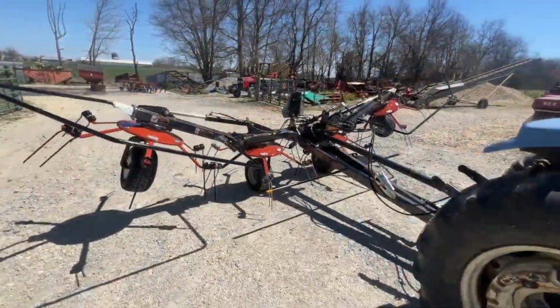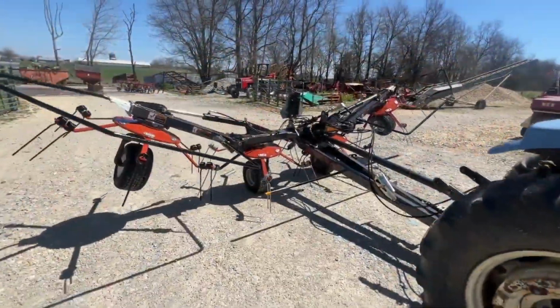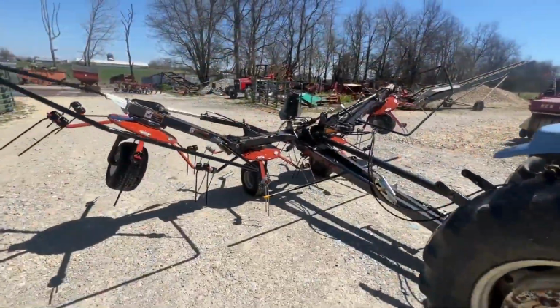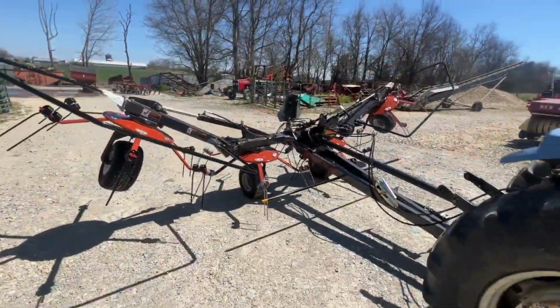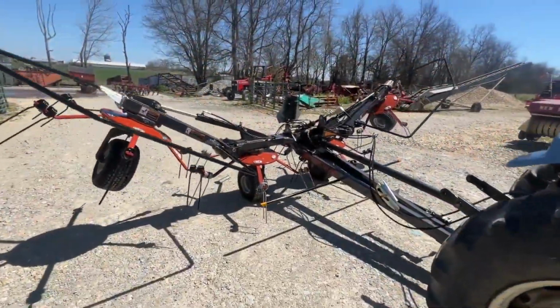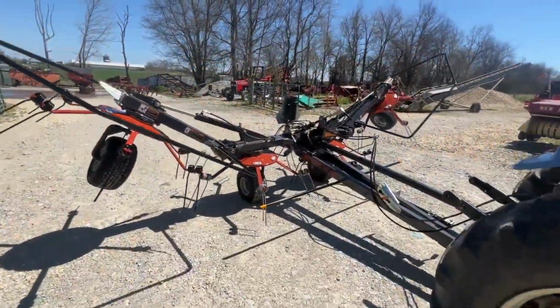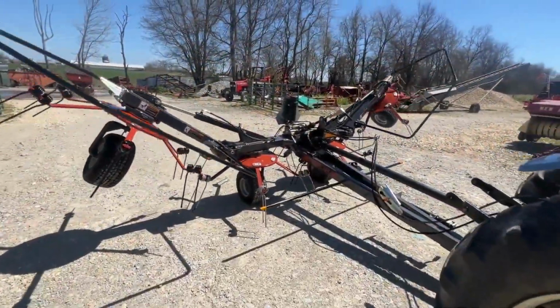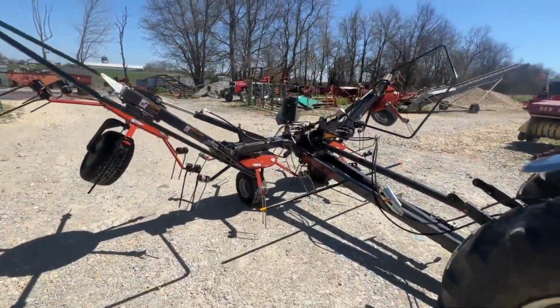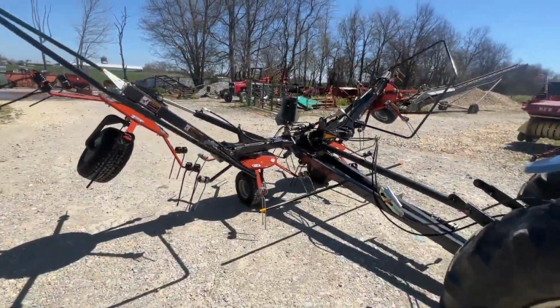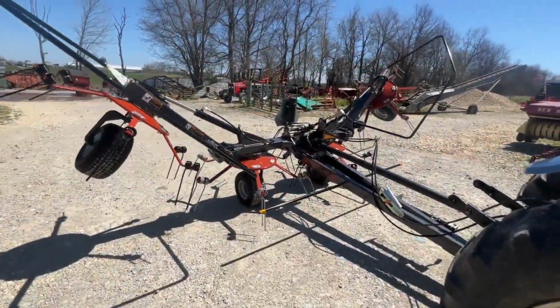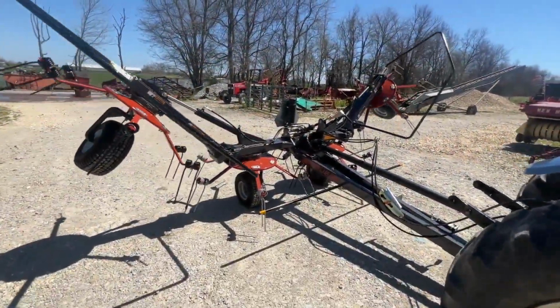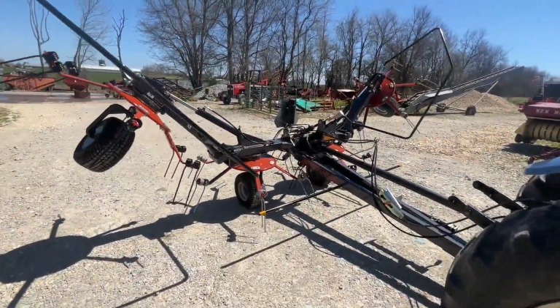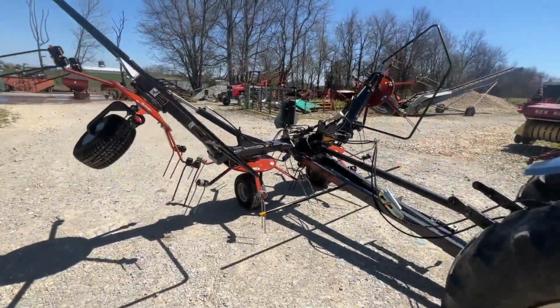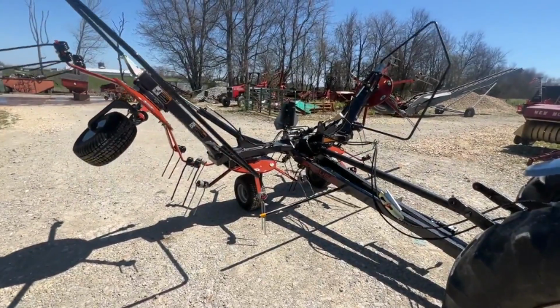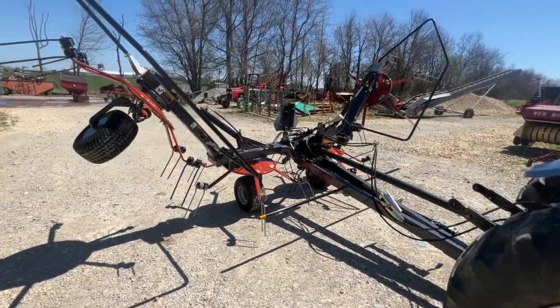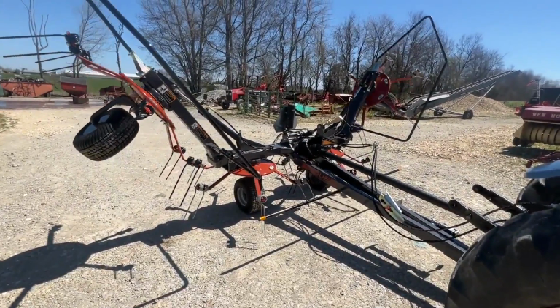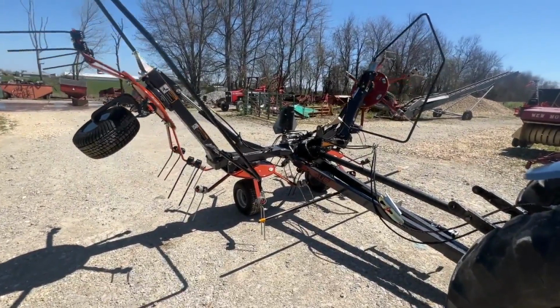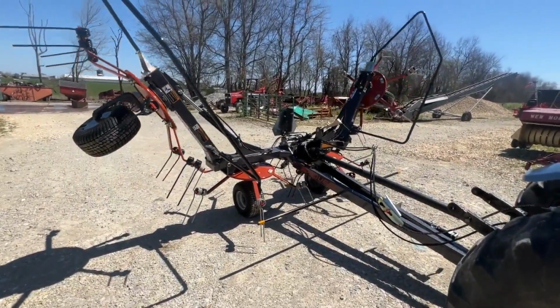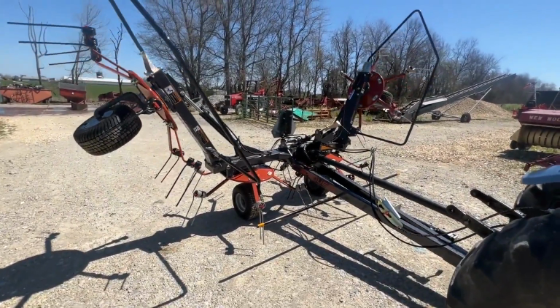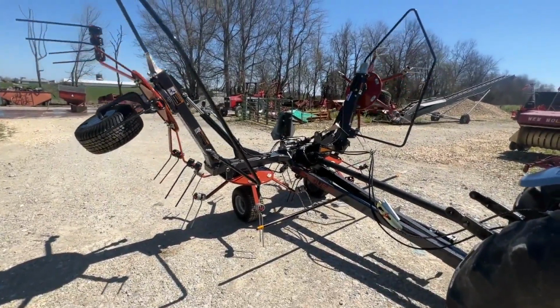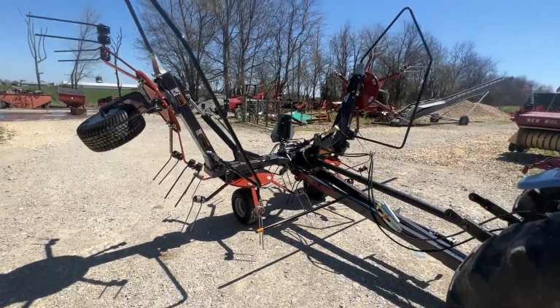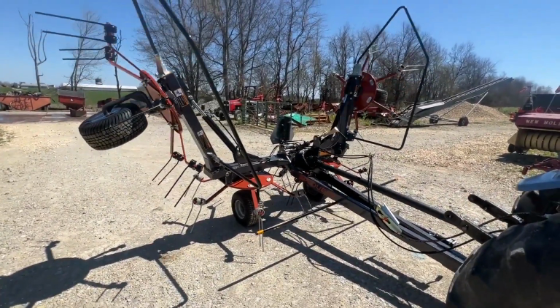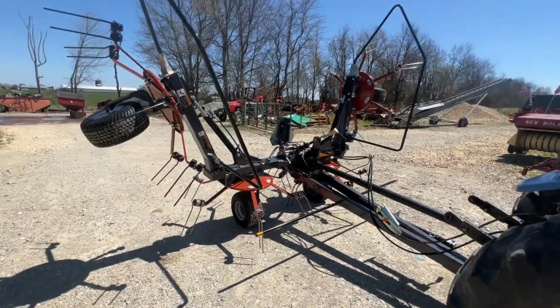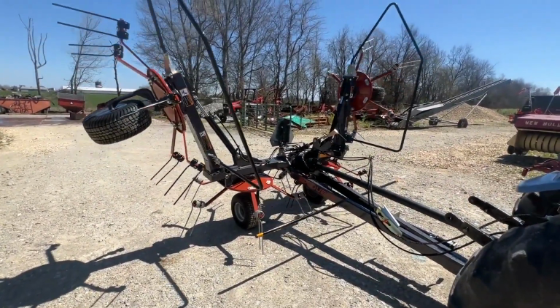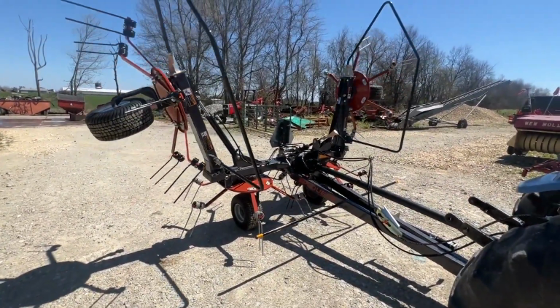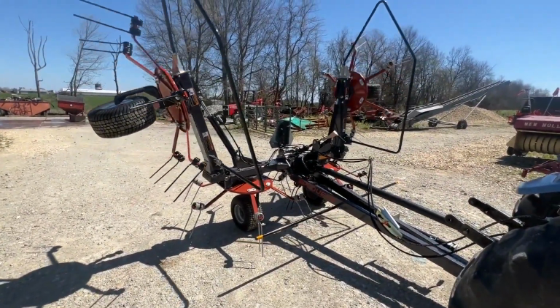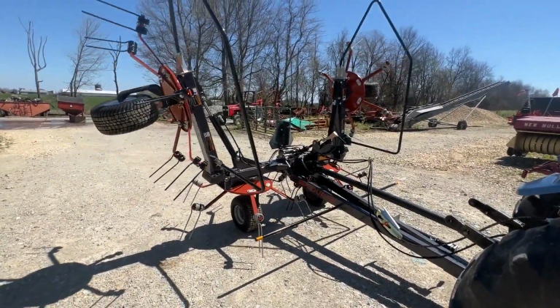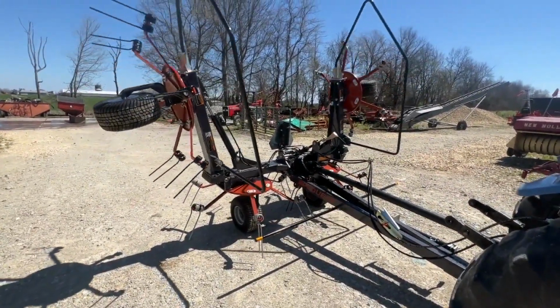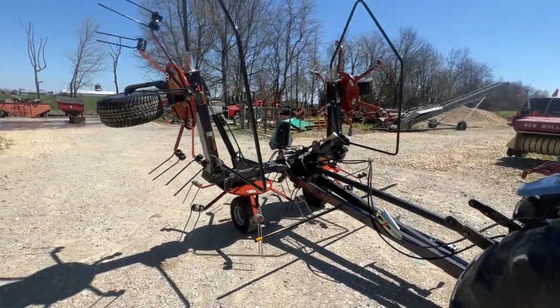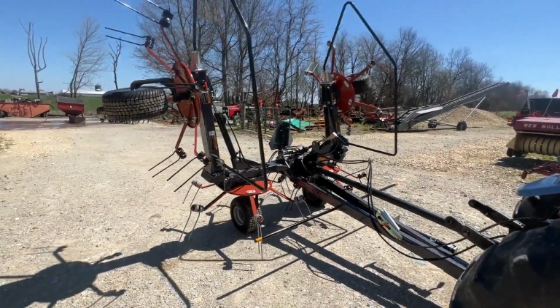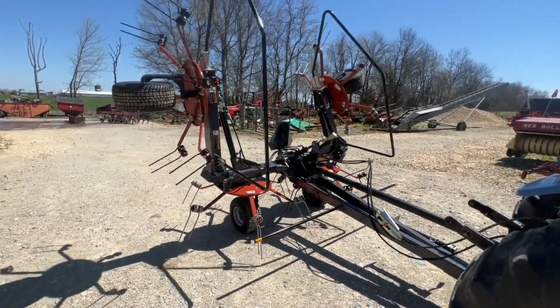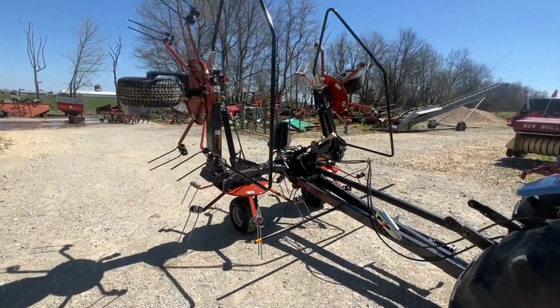It's a very nice little tedder. We're going to have it for sale right here. If you guys have any questions on this one, just give one of us a call.